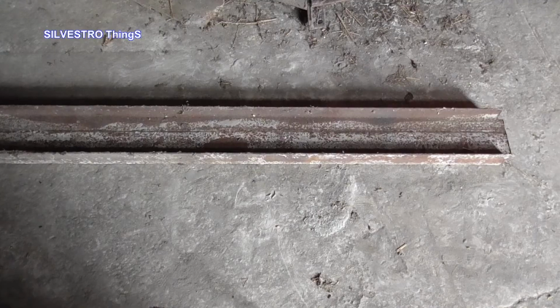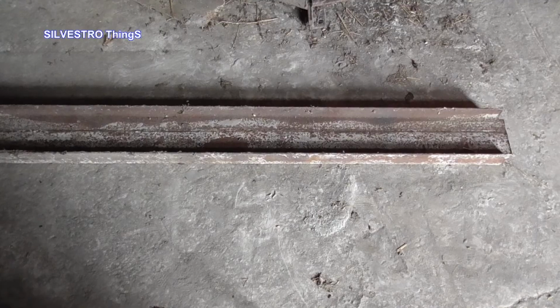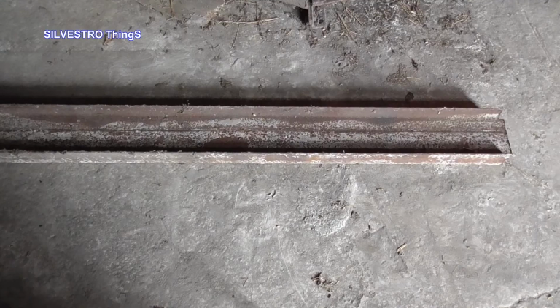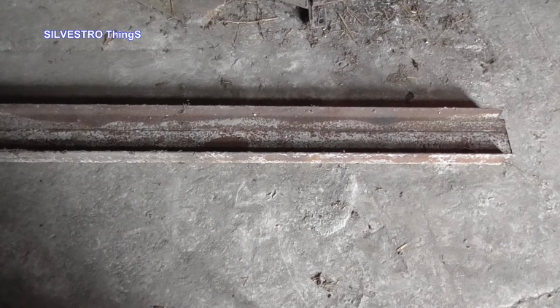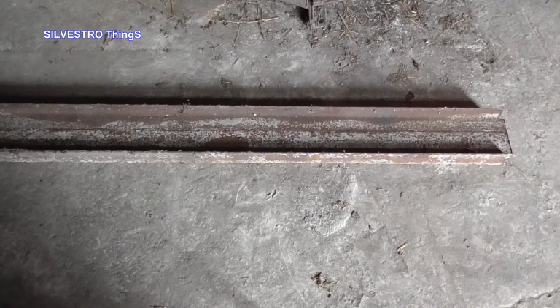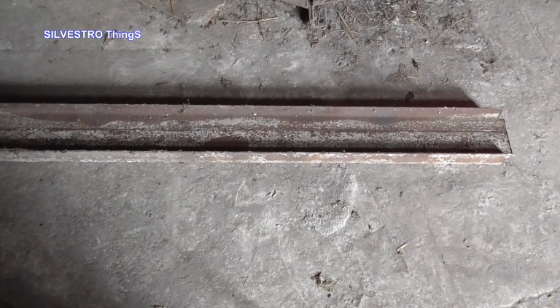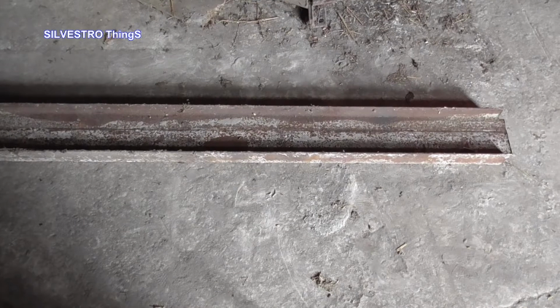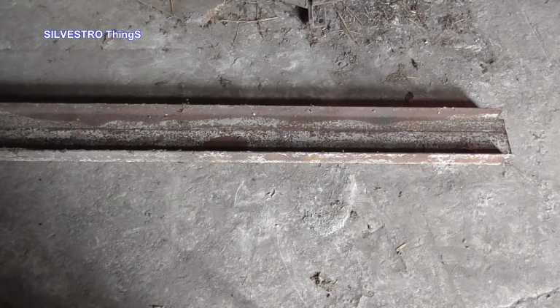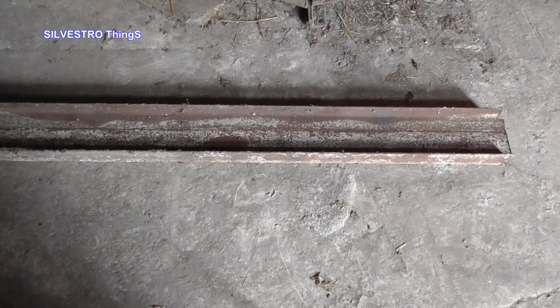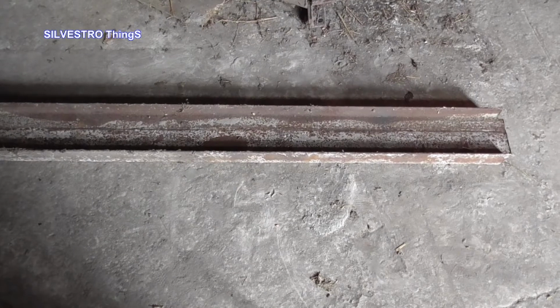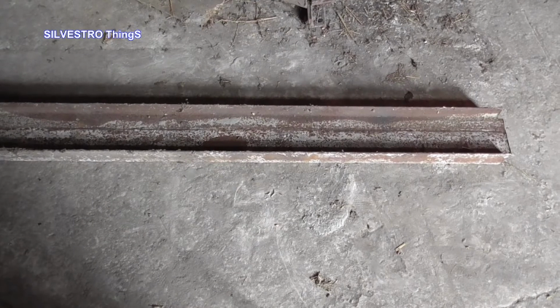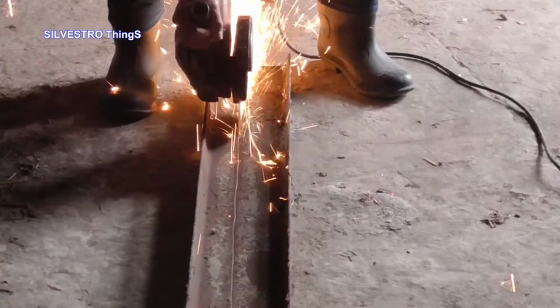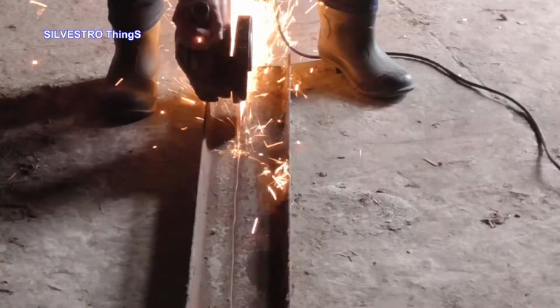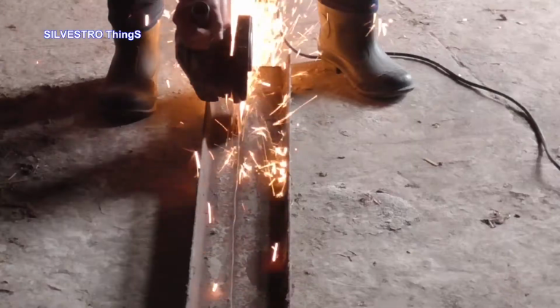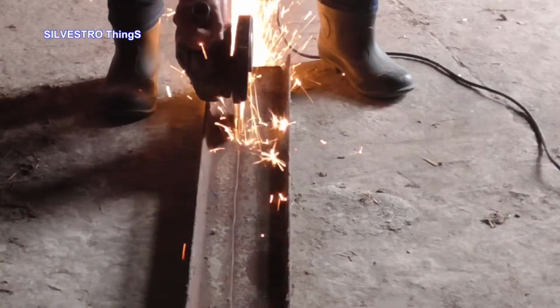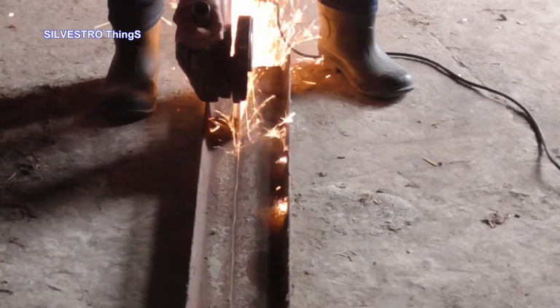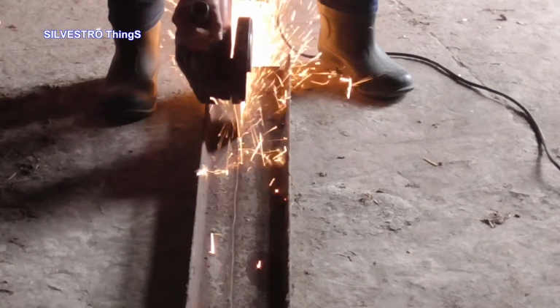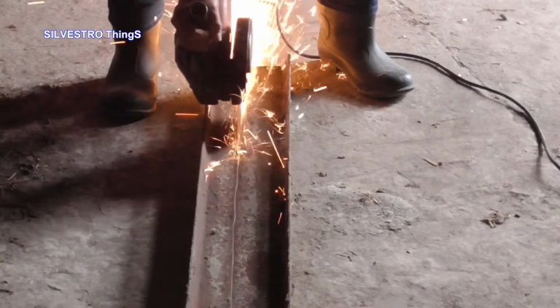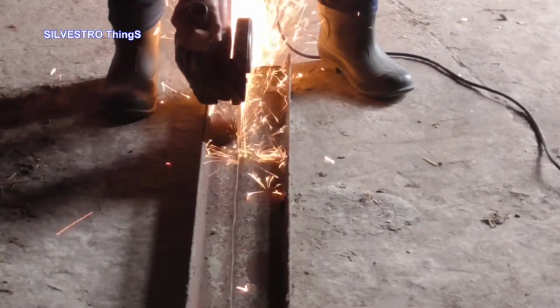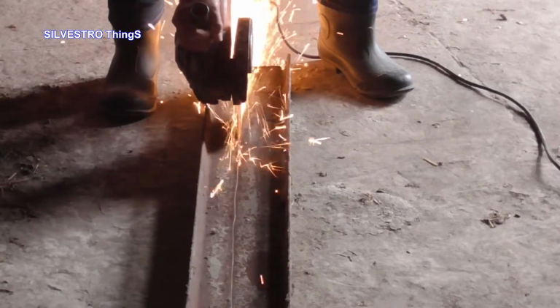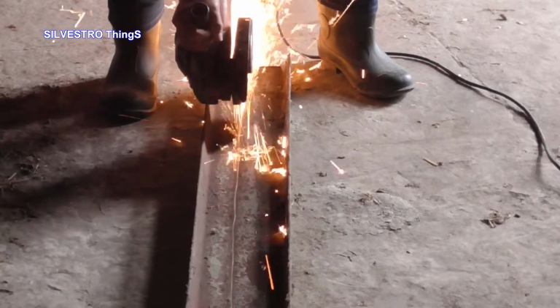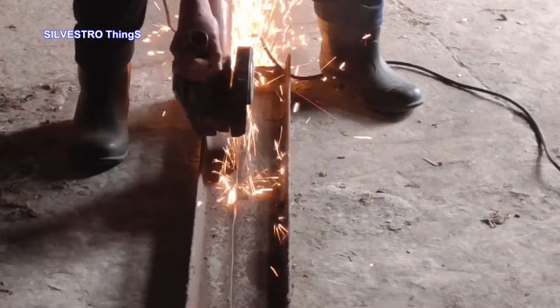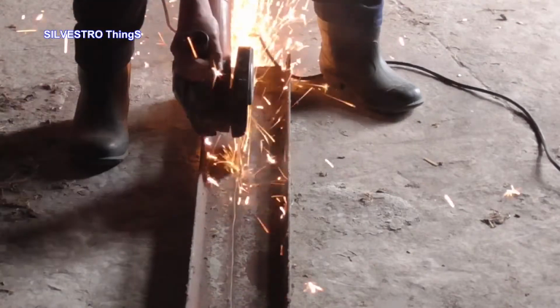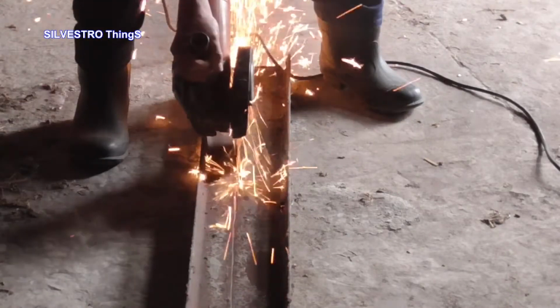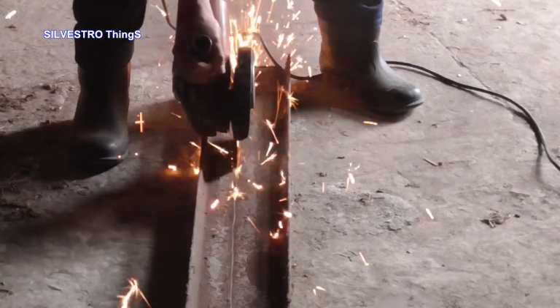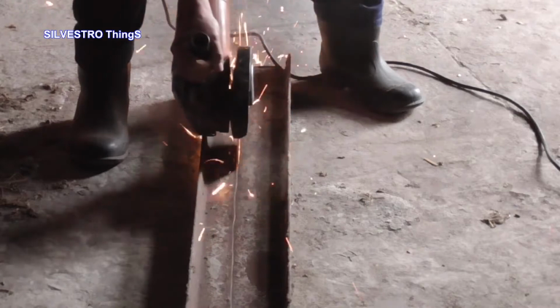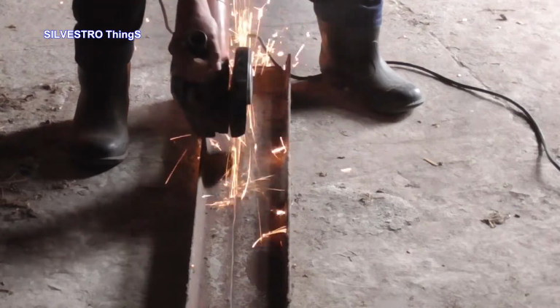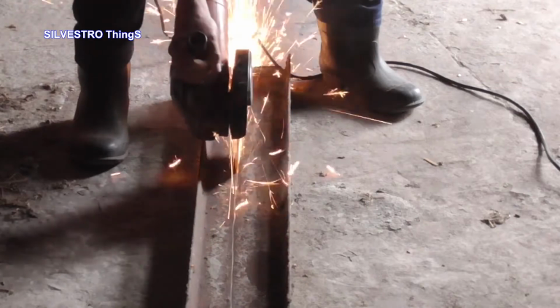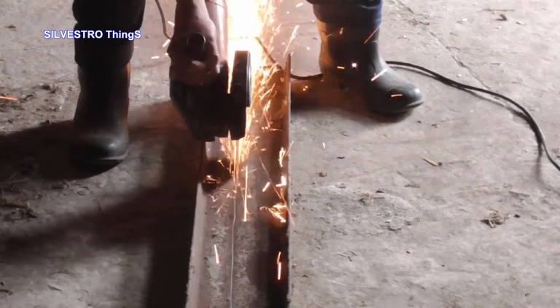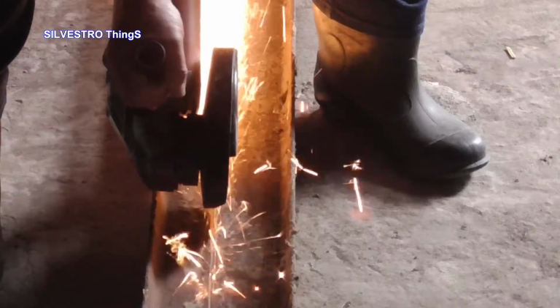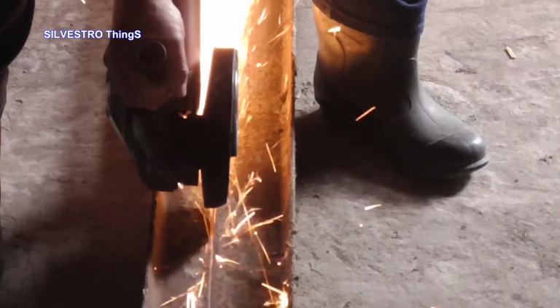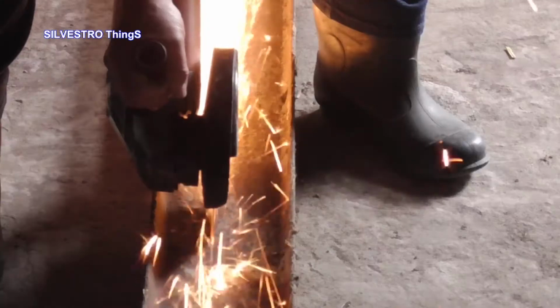I decided to use a rusty recycled I-beam as the guide for the moving jaw, which was to be hidden.